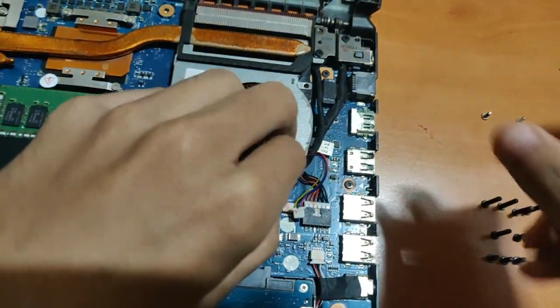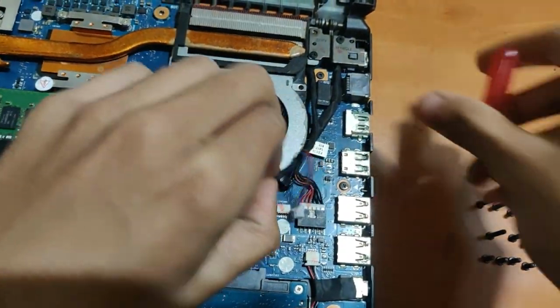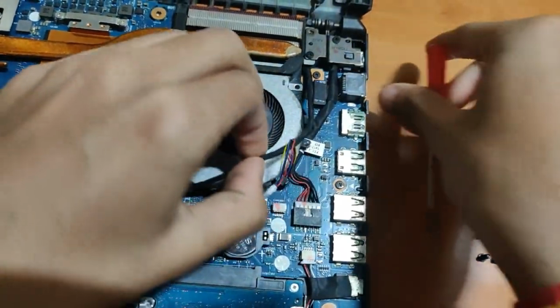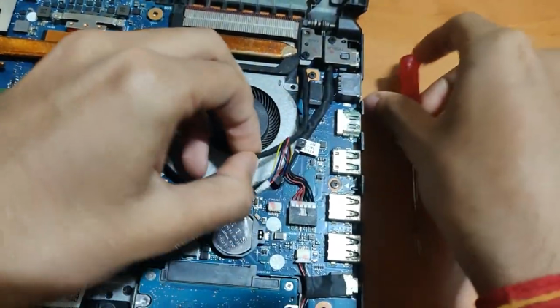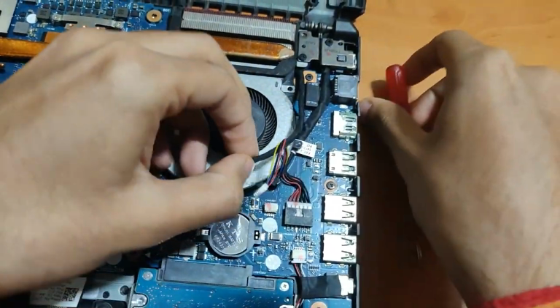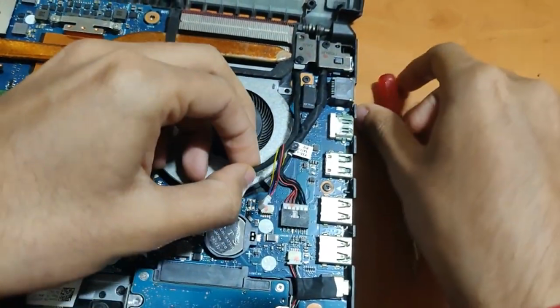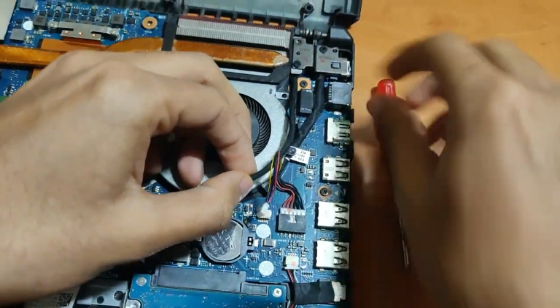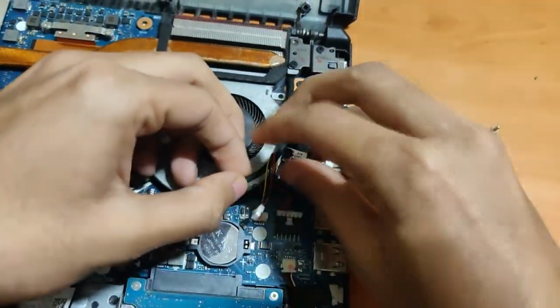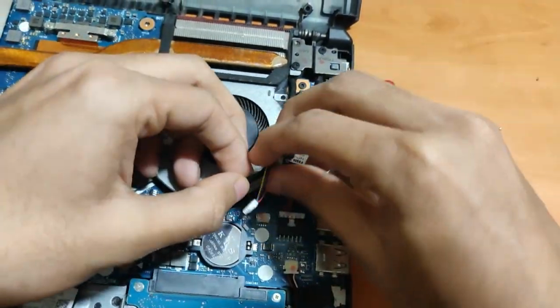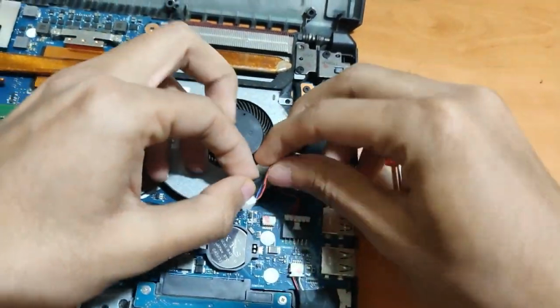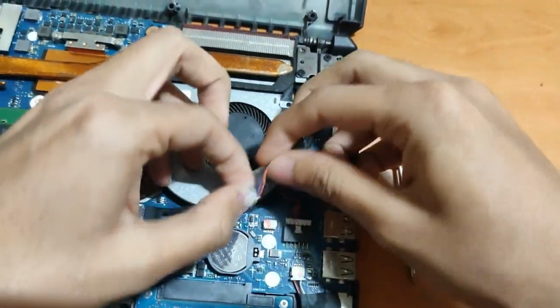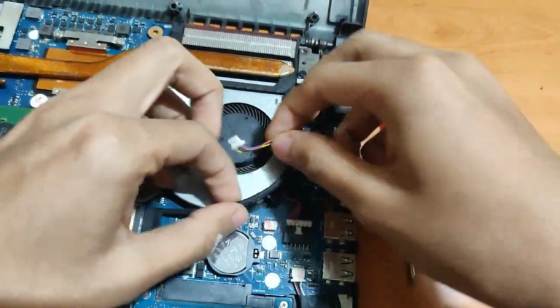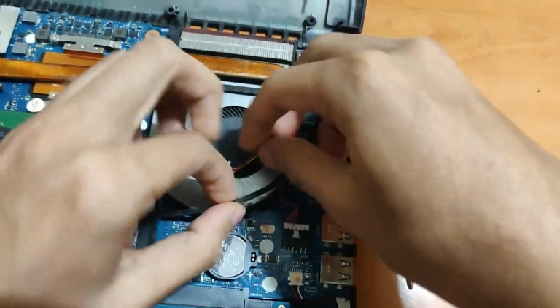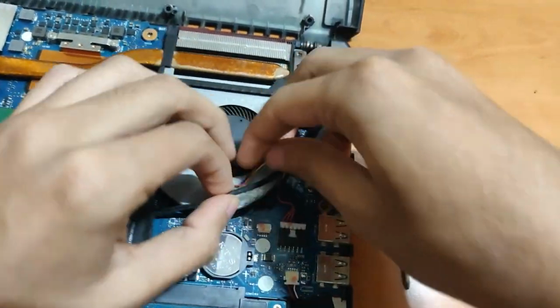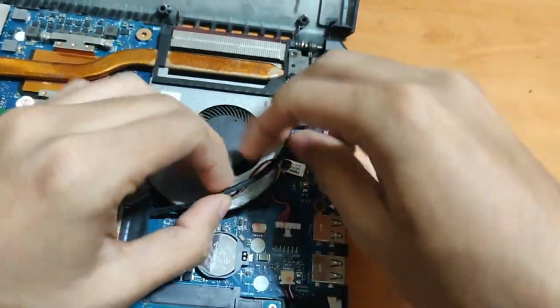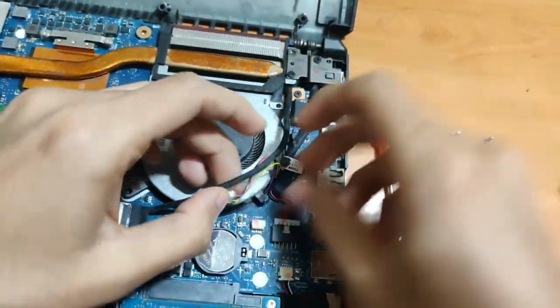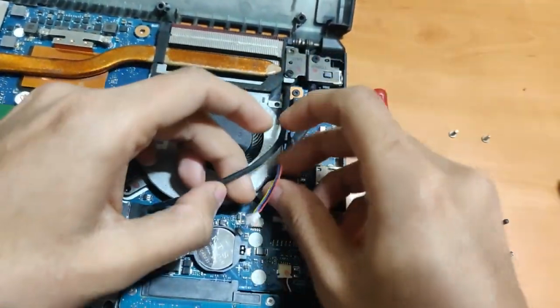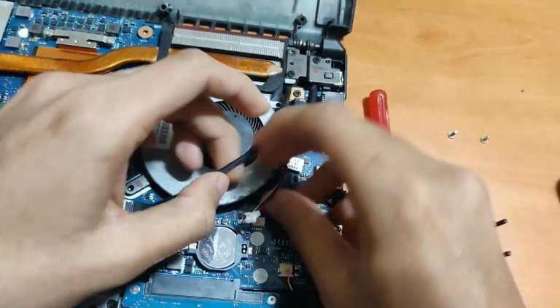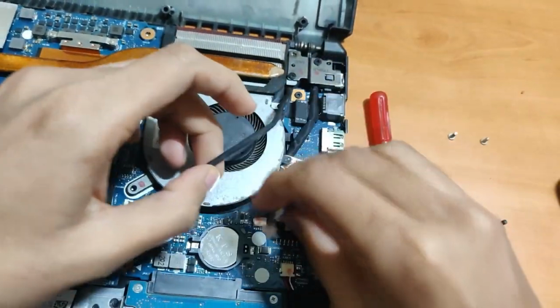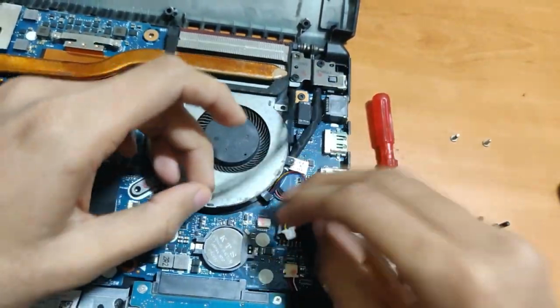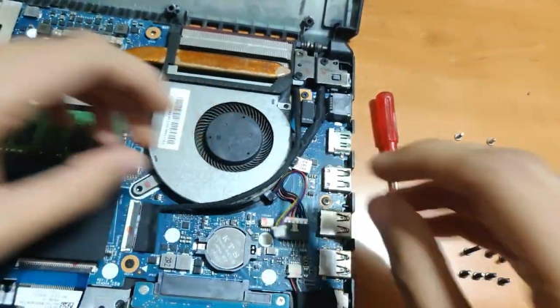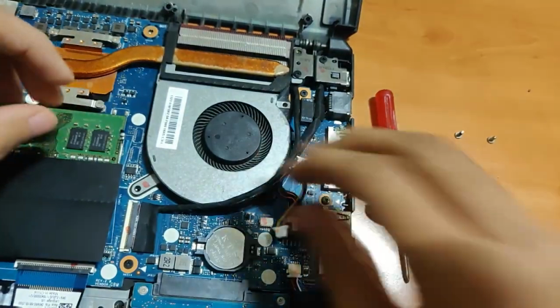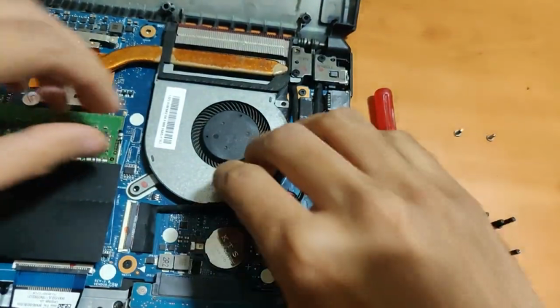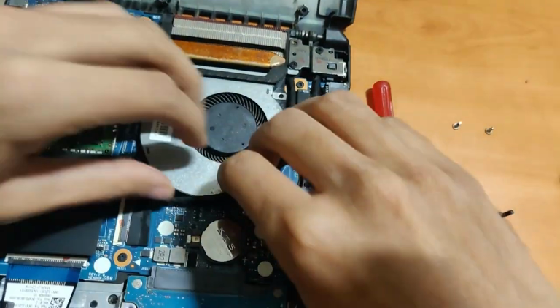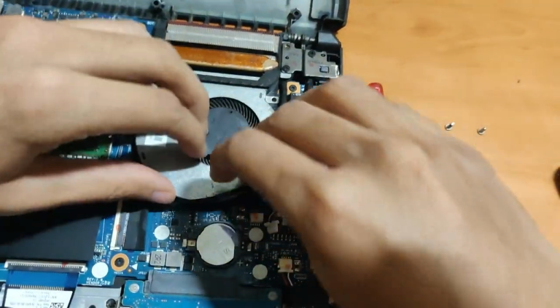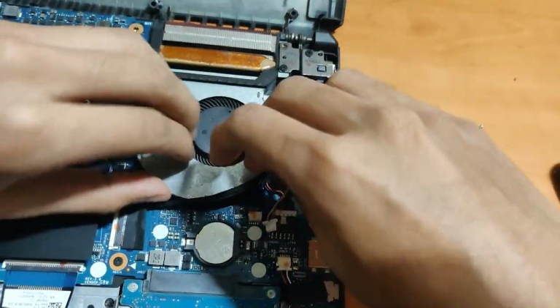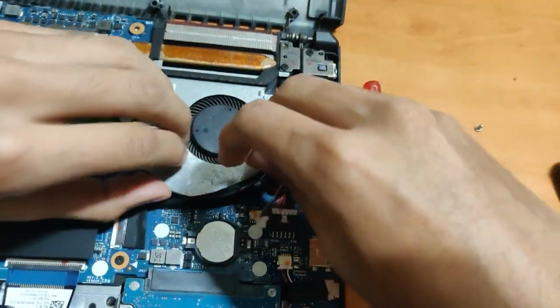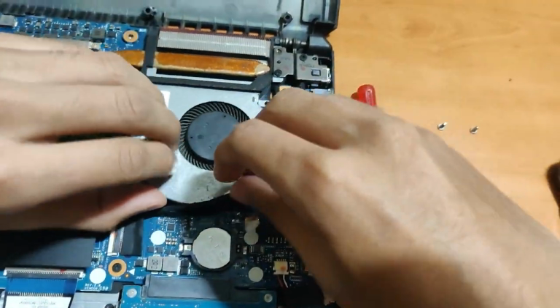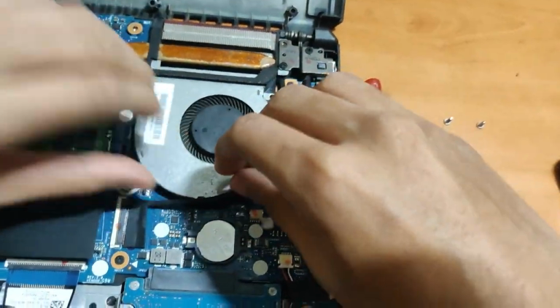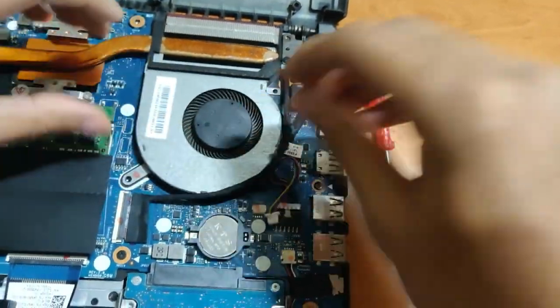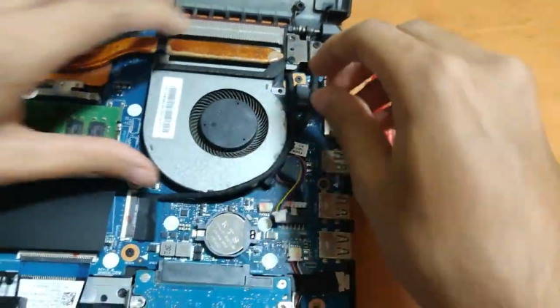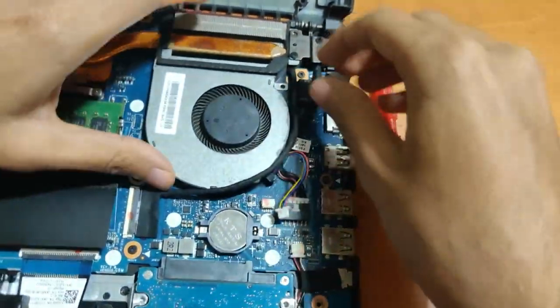Also guys, it's better to drain out the battery beforehand. I did it before opening the back cover — just make sure the battery is drained before you start.